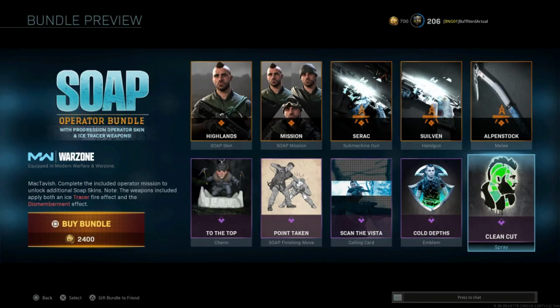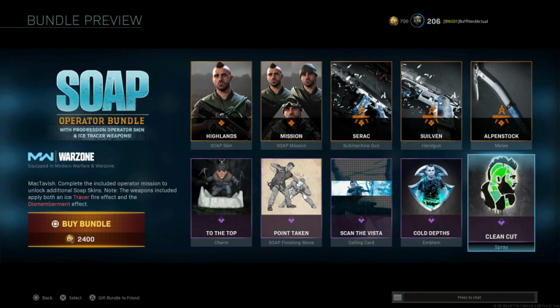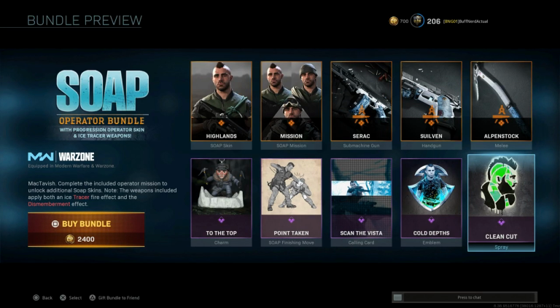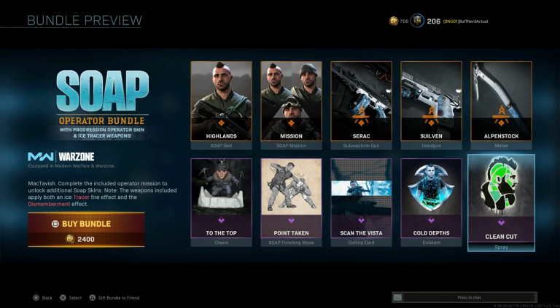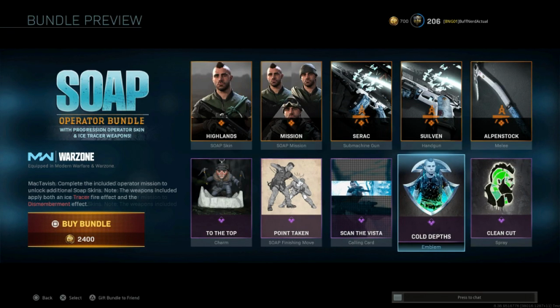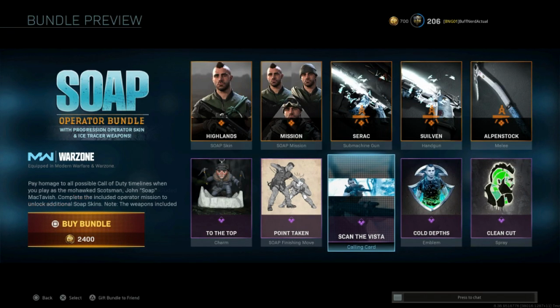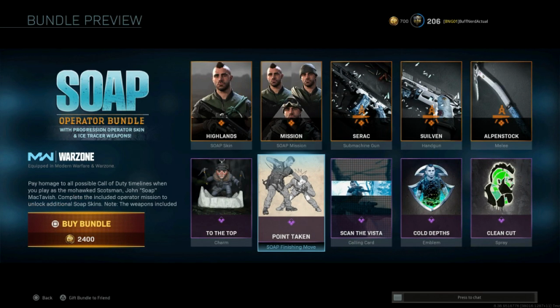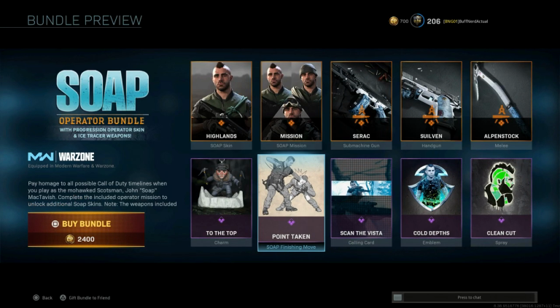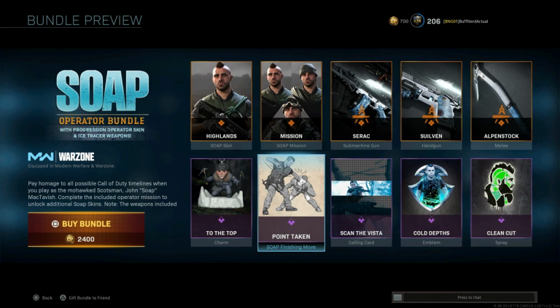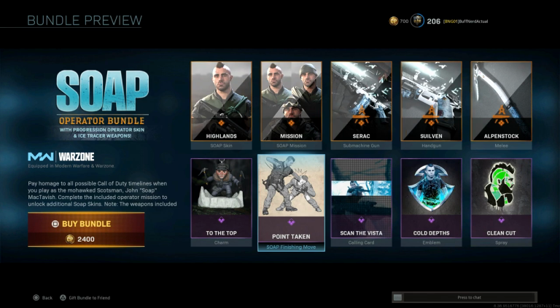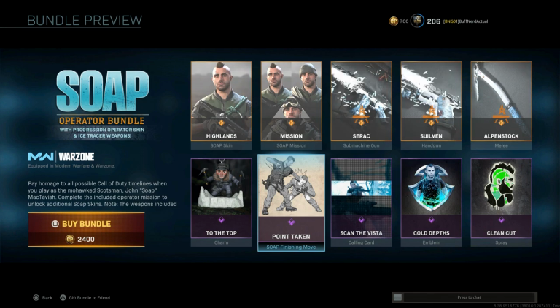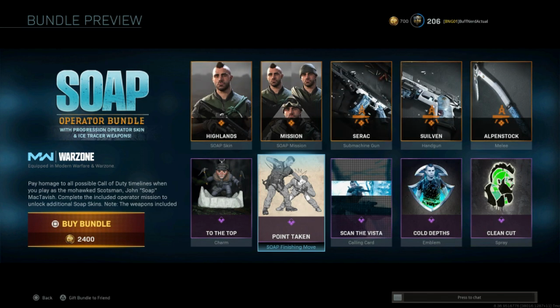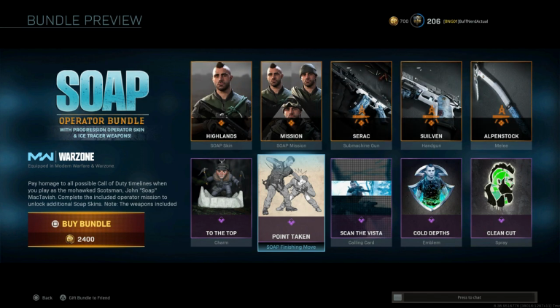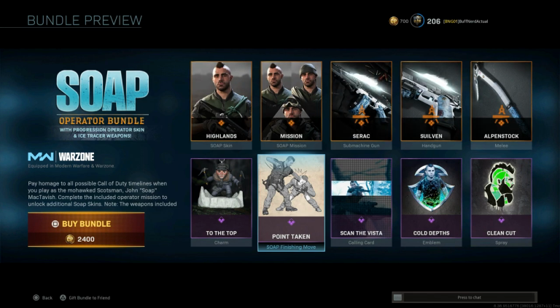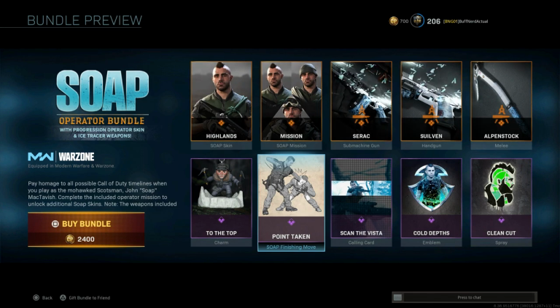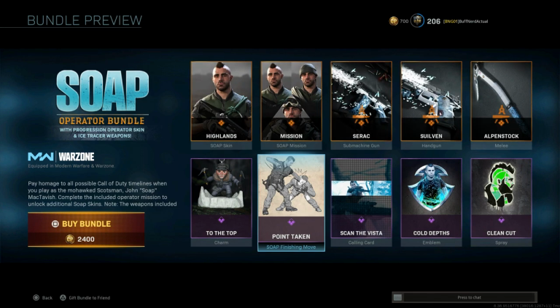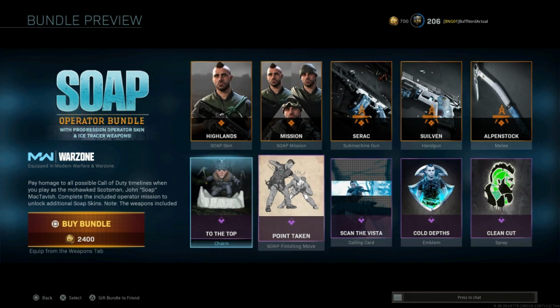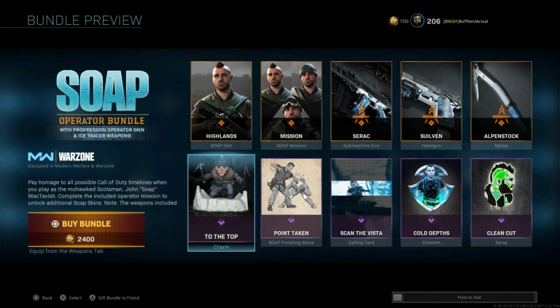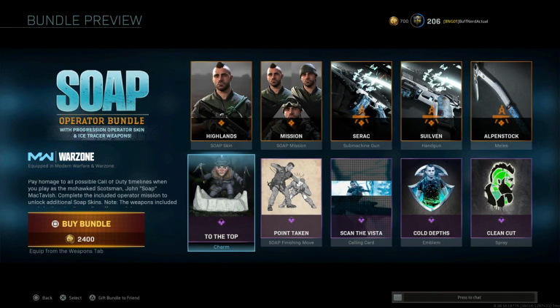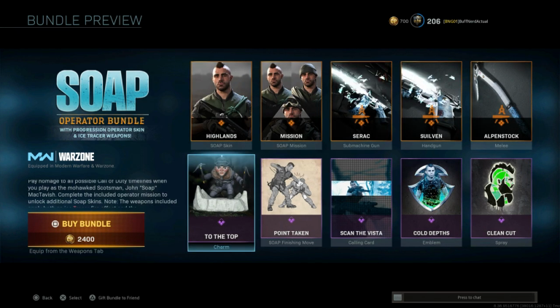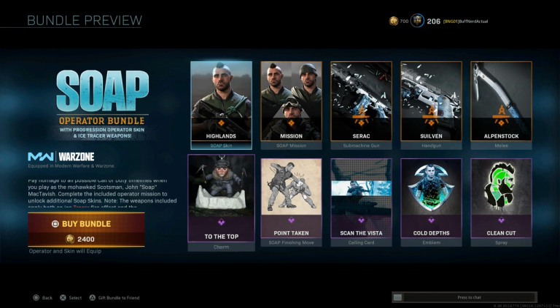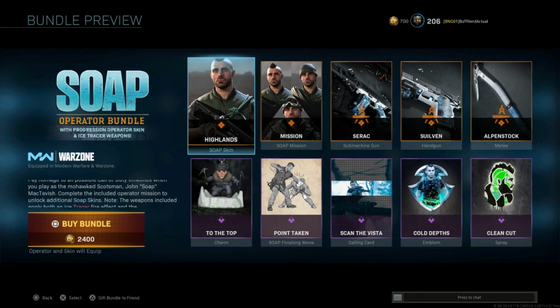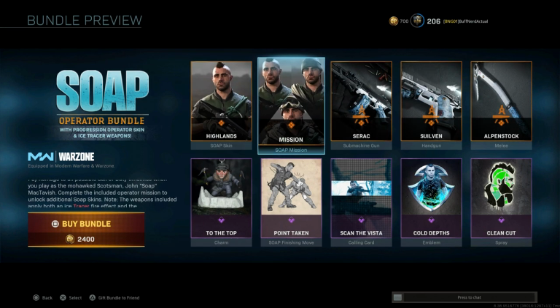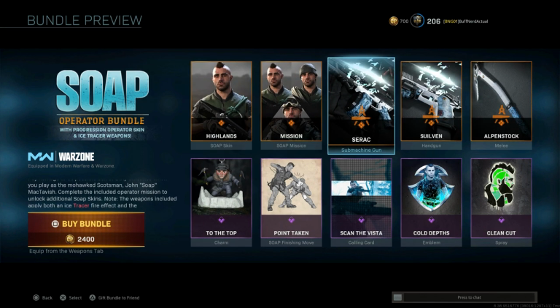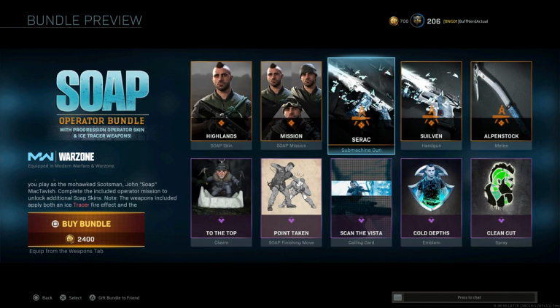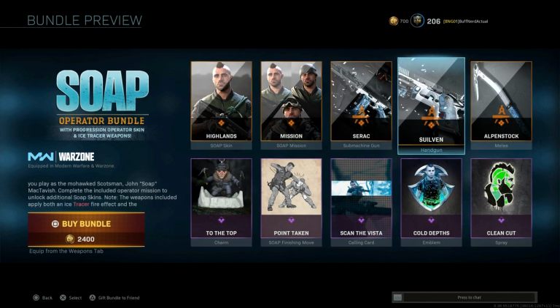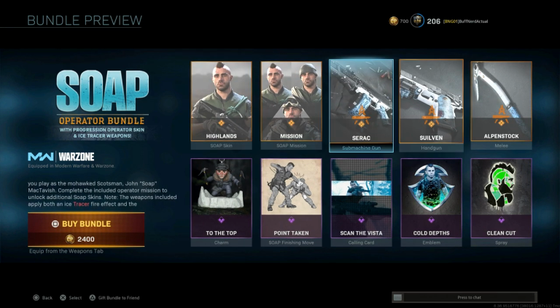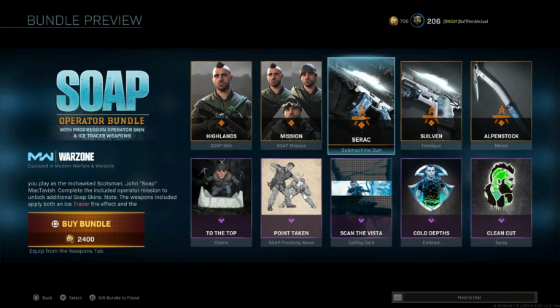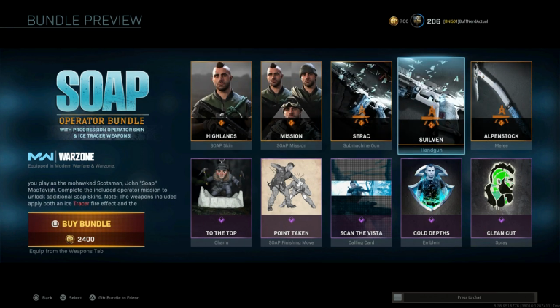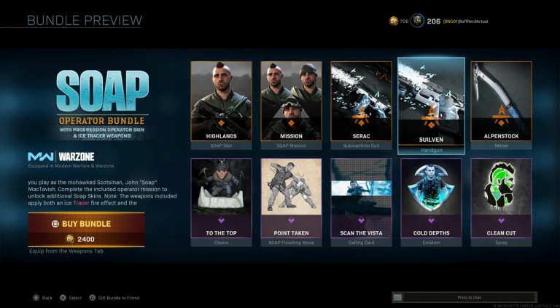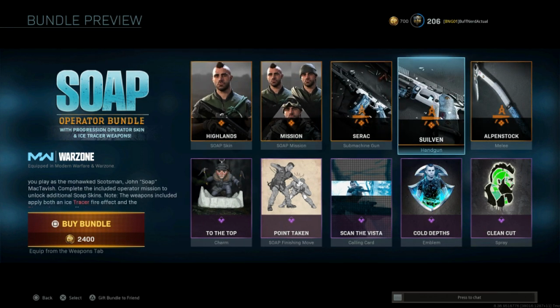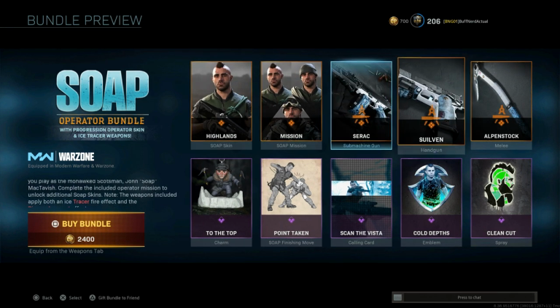Then we have the Scan the Vista calling card, the Cold Depths emblem, and the Clean Cut spray for Soap. Again, all of this is for 2,400 COD Points and it comes with dismemberment and tracer effects on the two weapons.